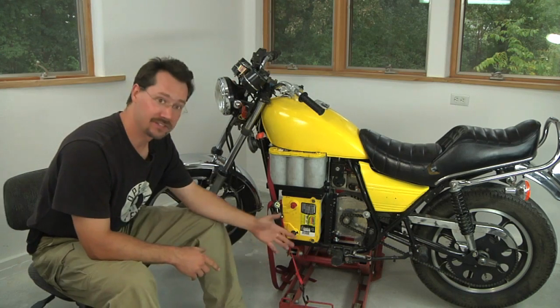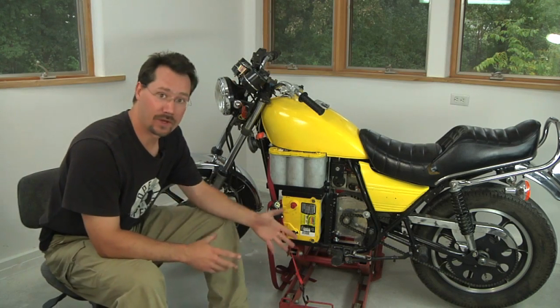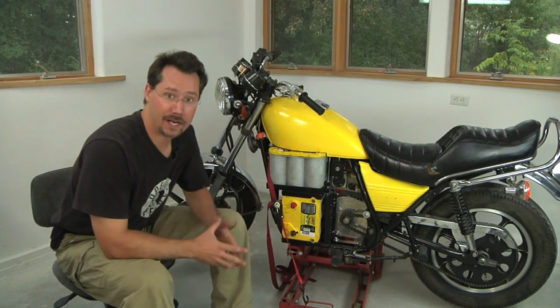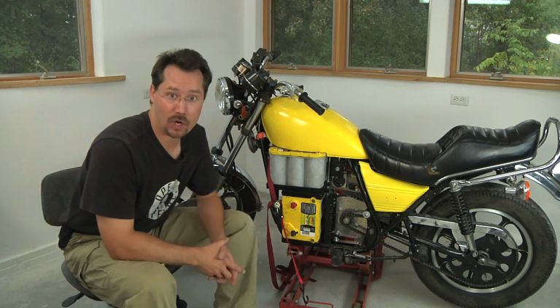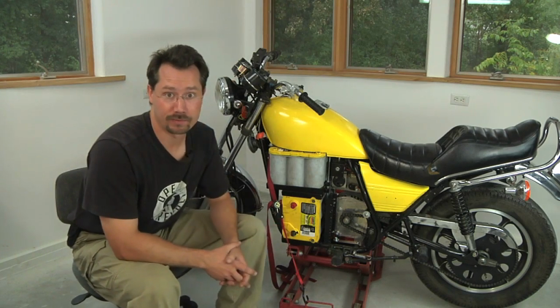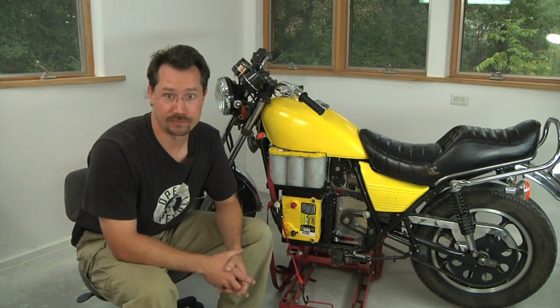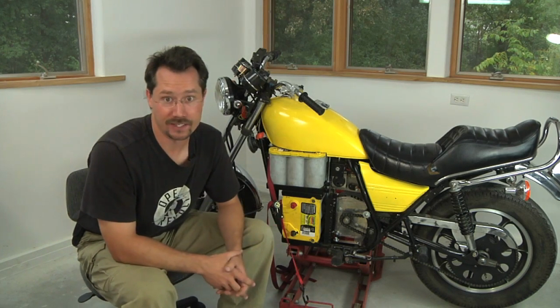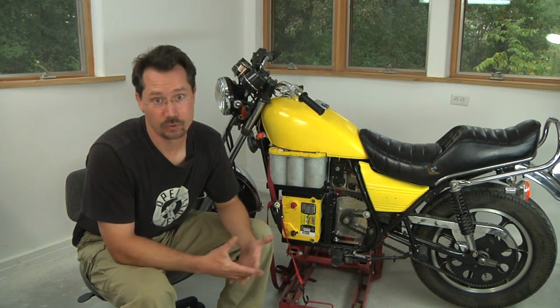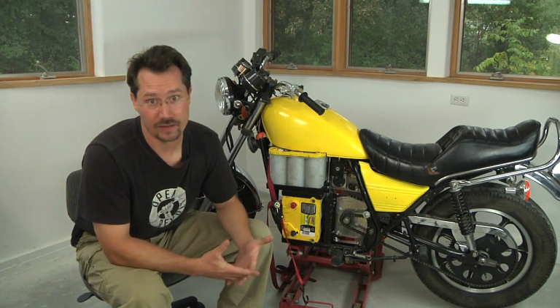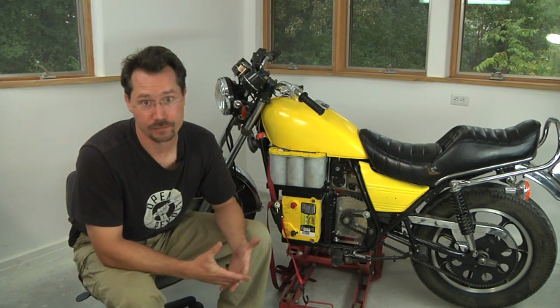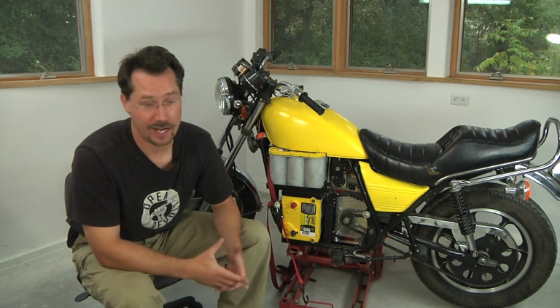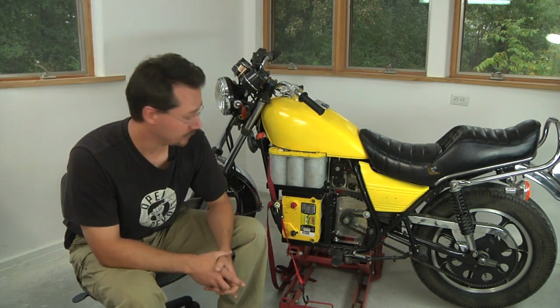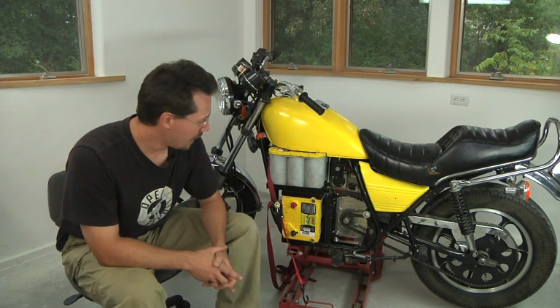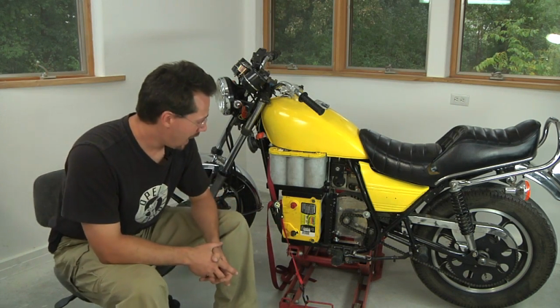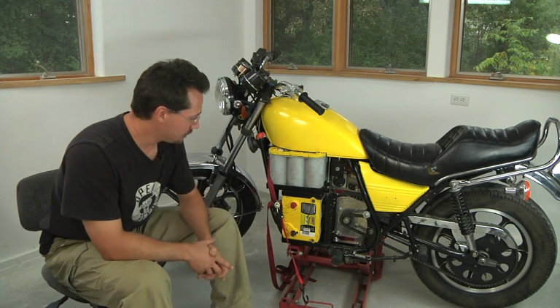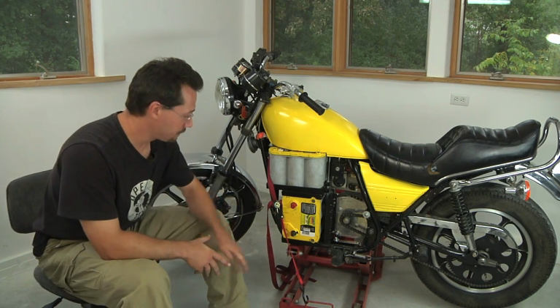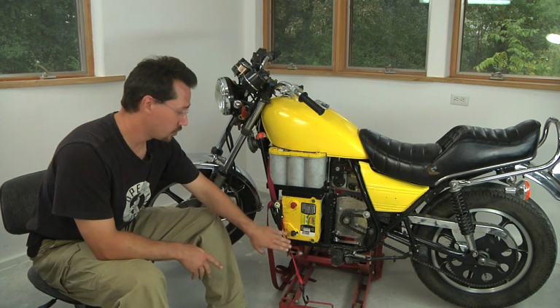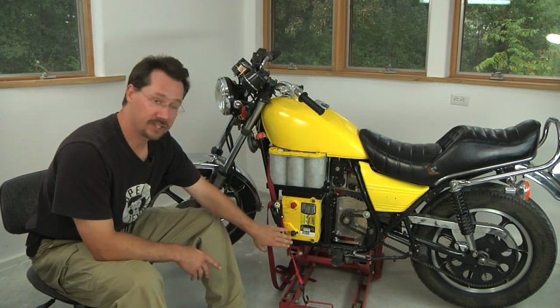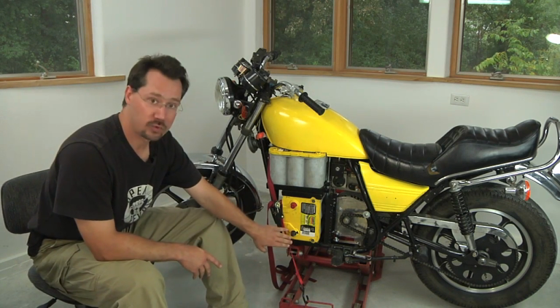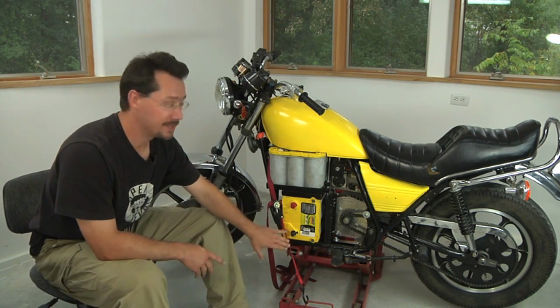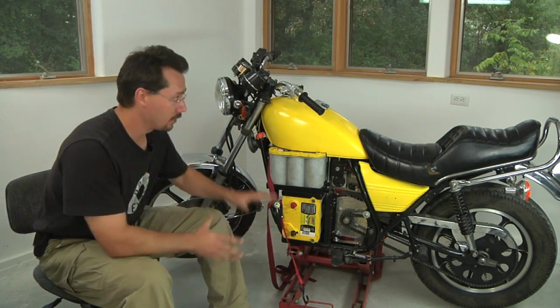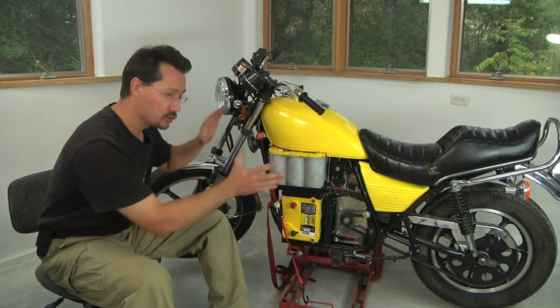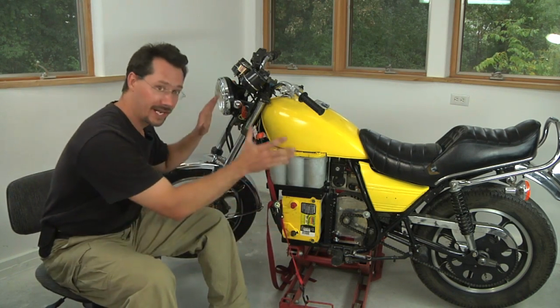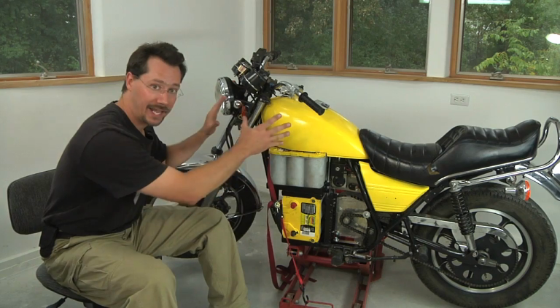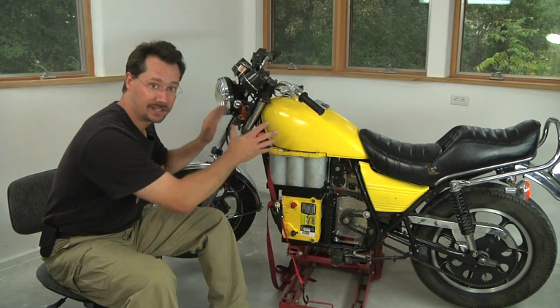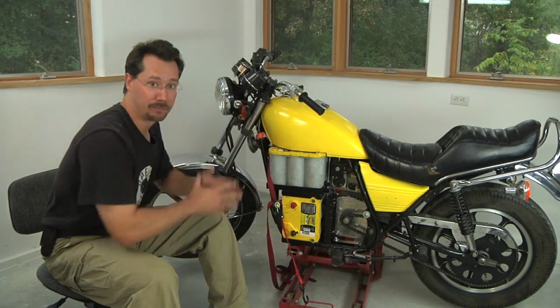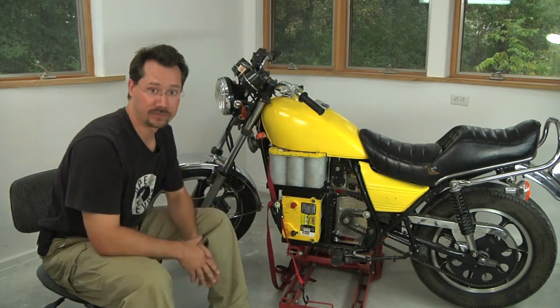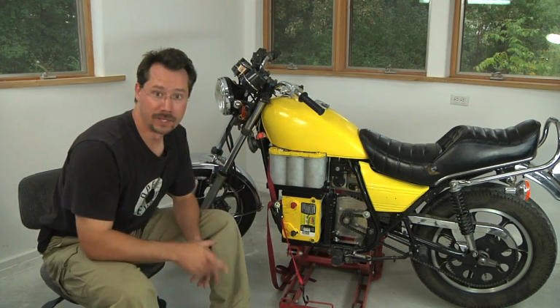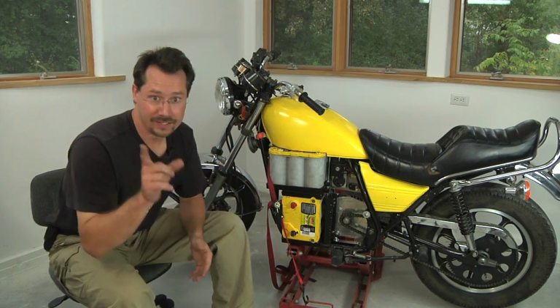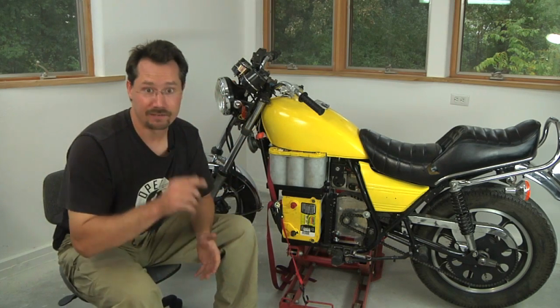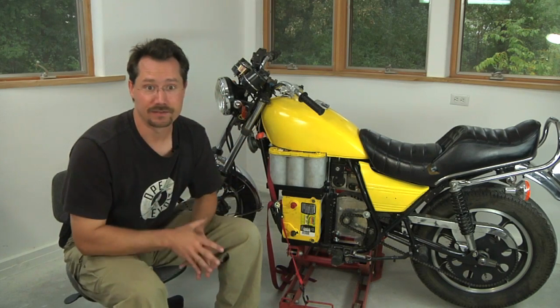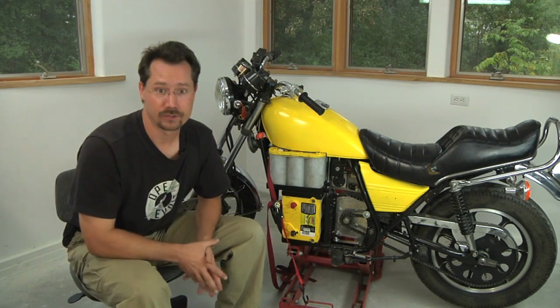This is one that I borrowed from a friend to use on this project. Just make sure that it's strapped down so that it can't tip over. Safety first.